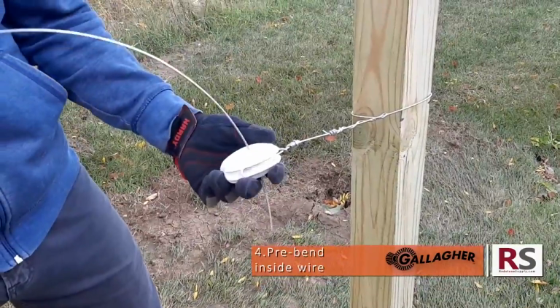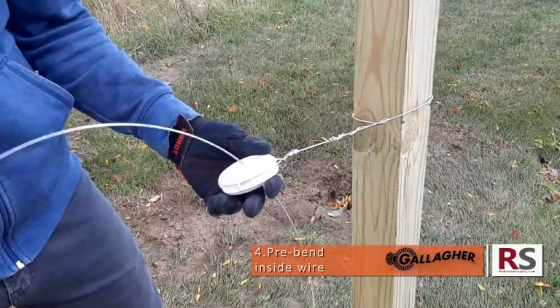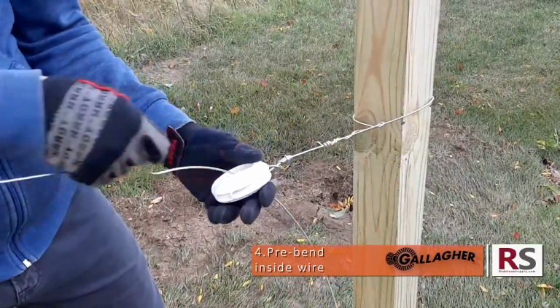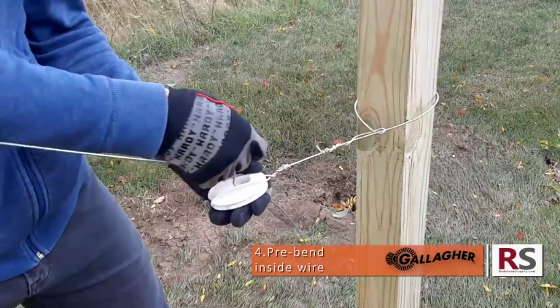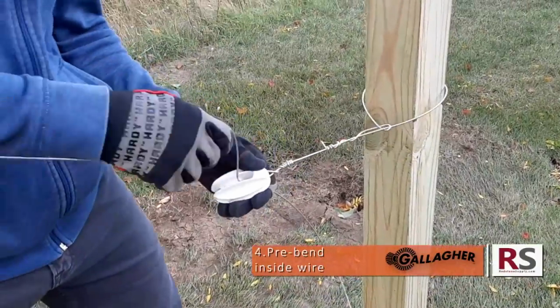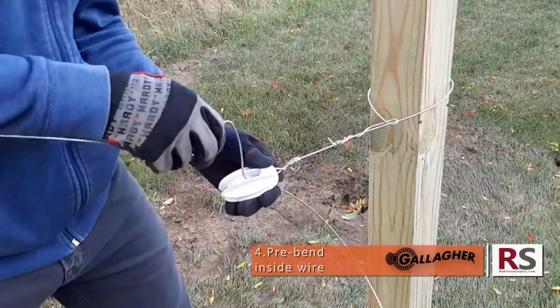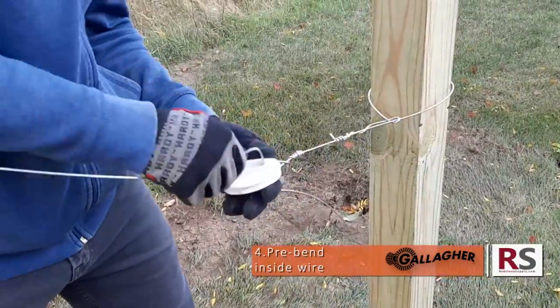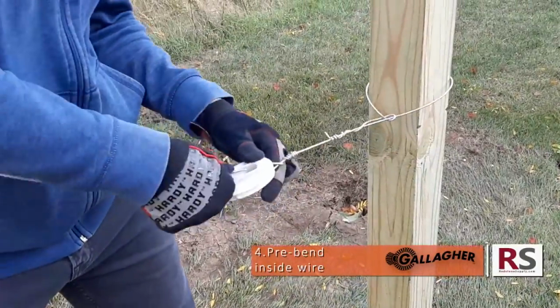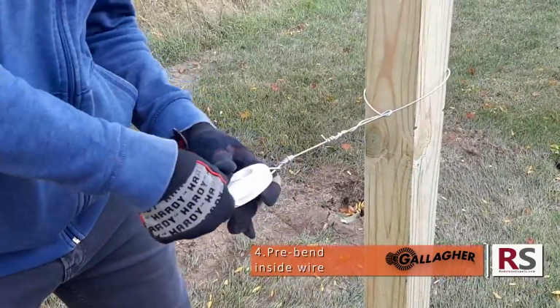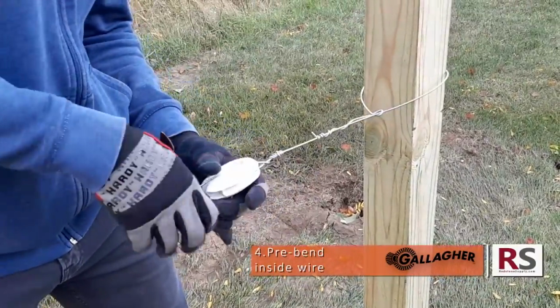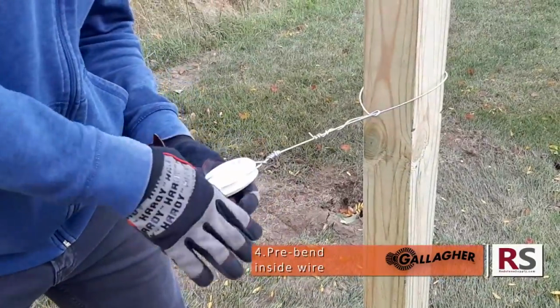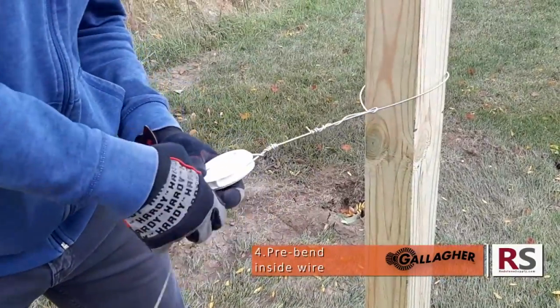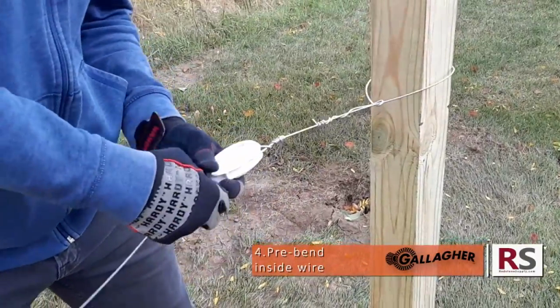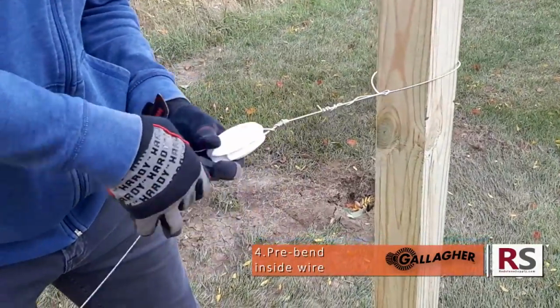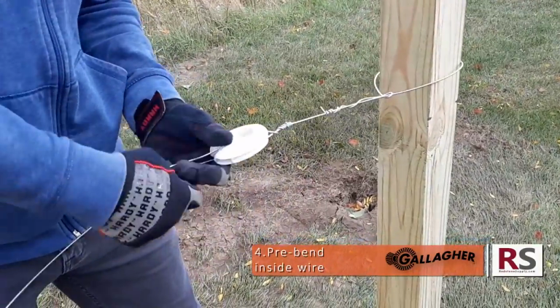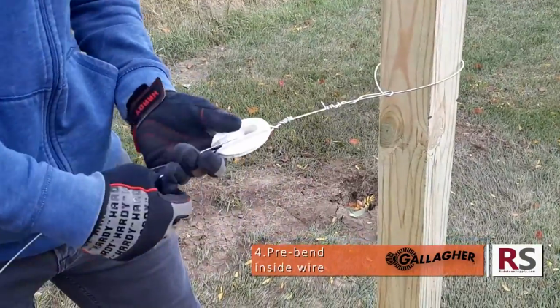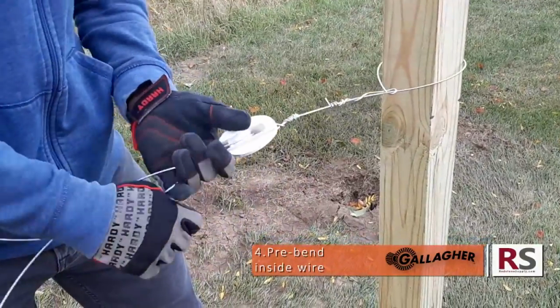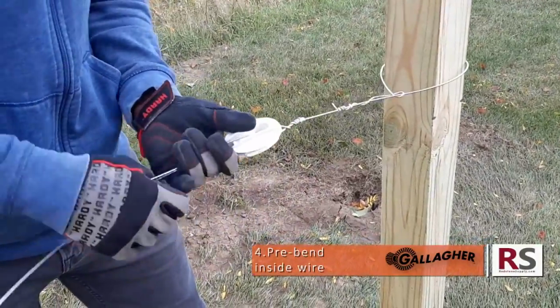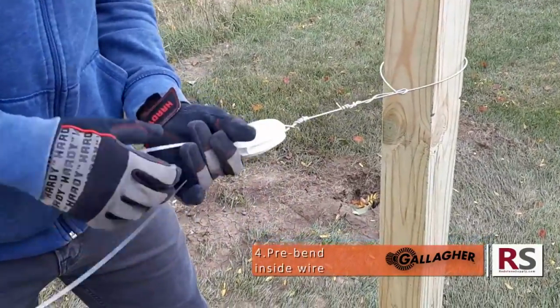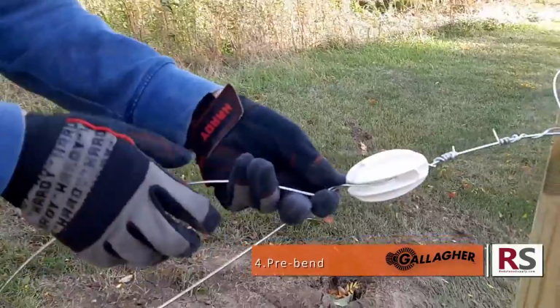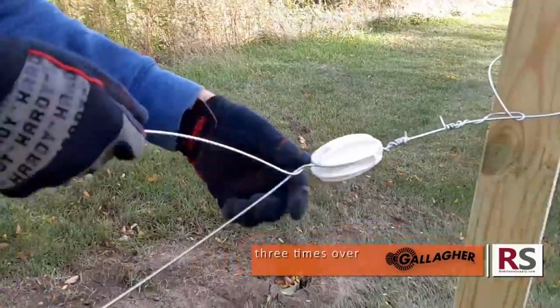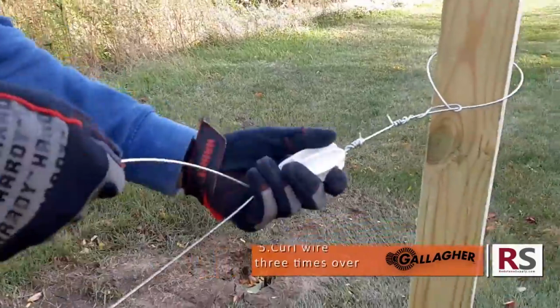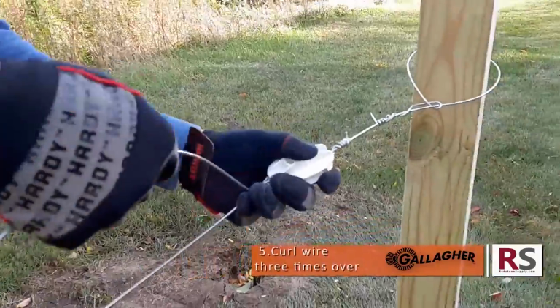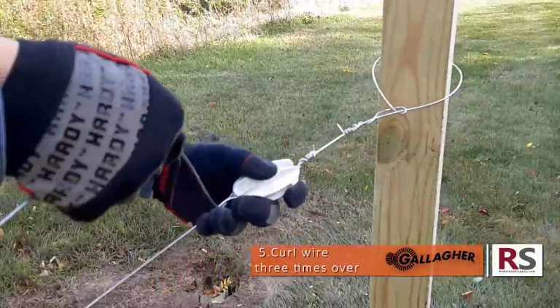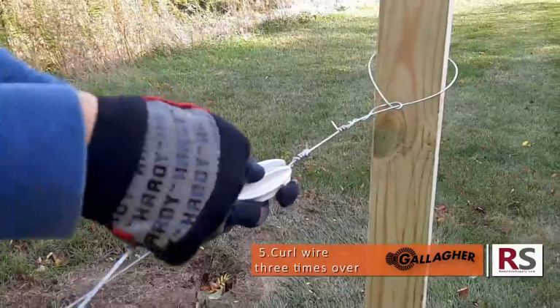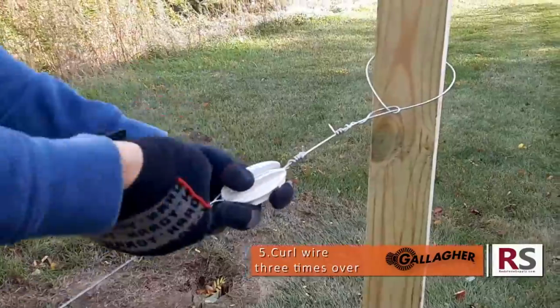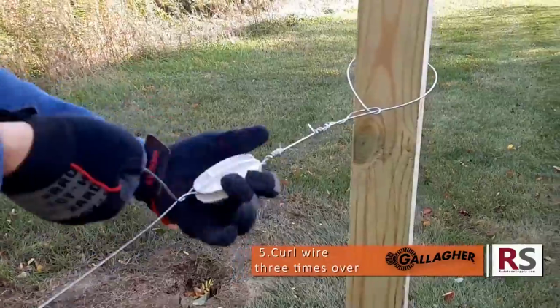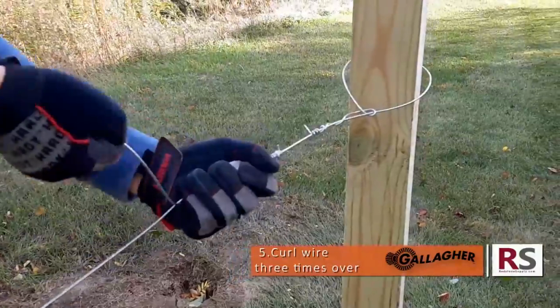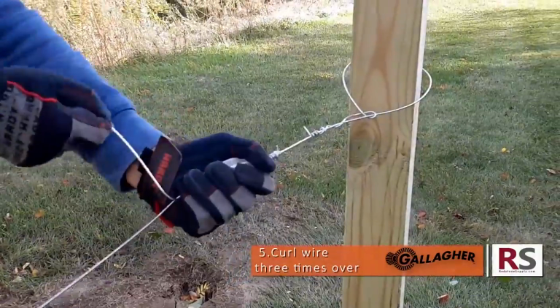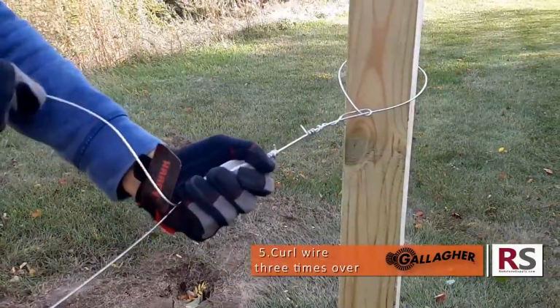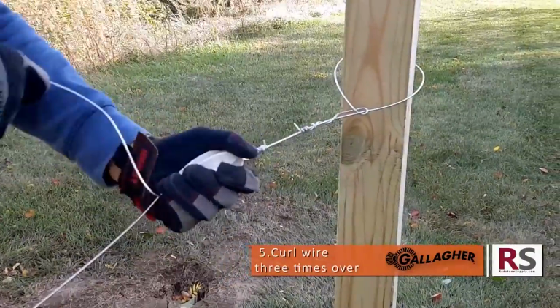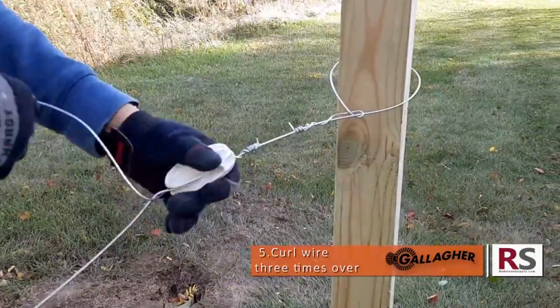Slide it on, twist it, and now curl it three times over.